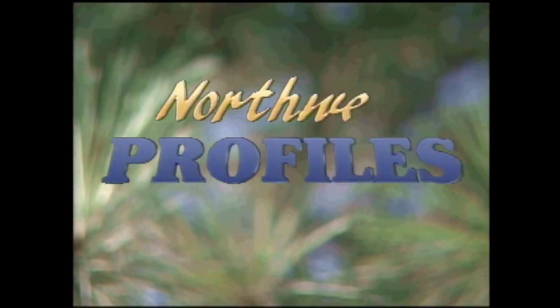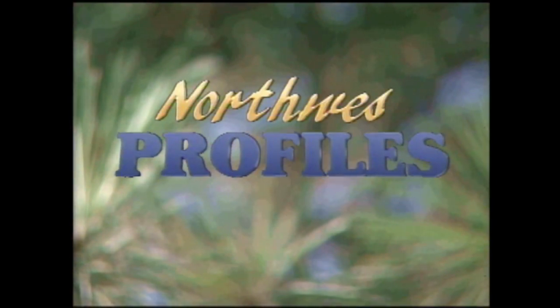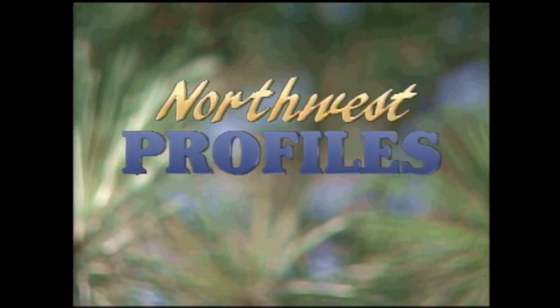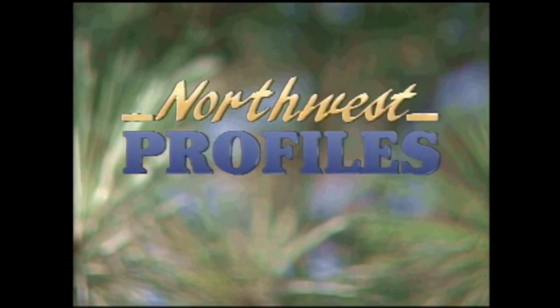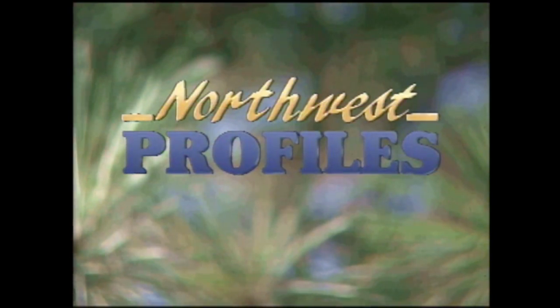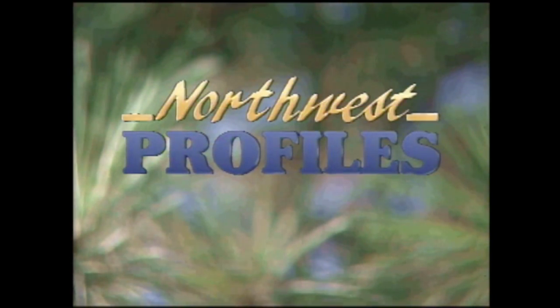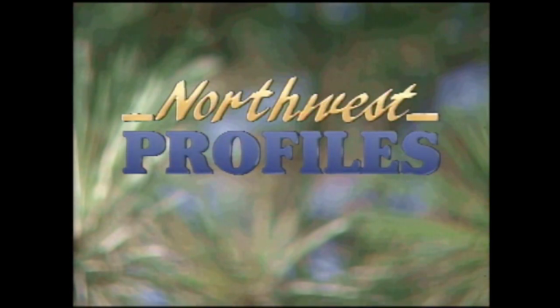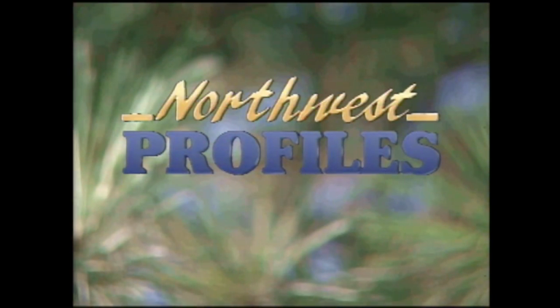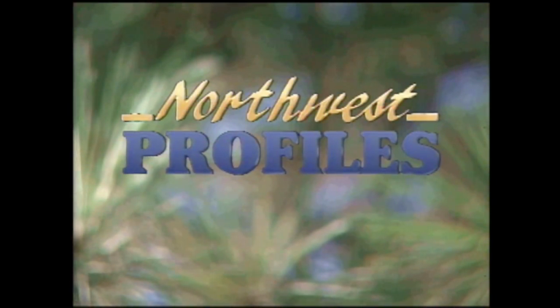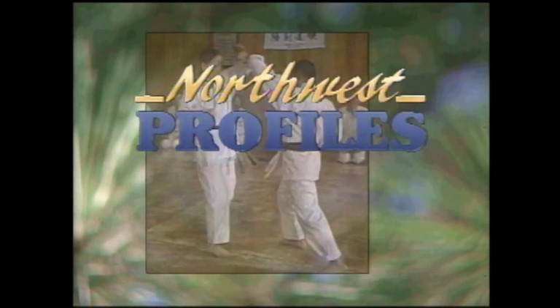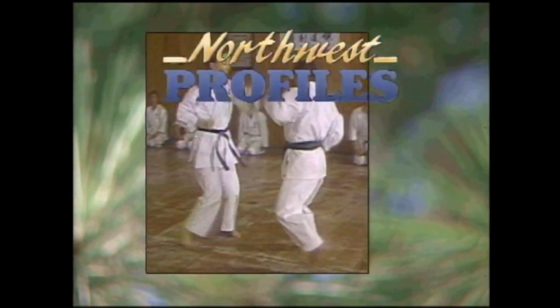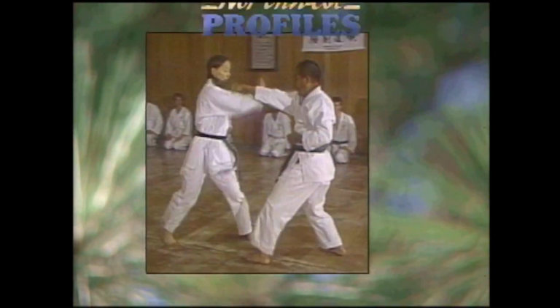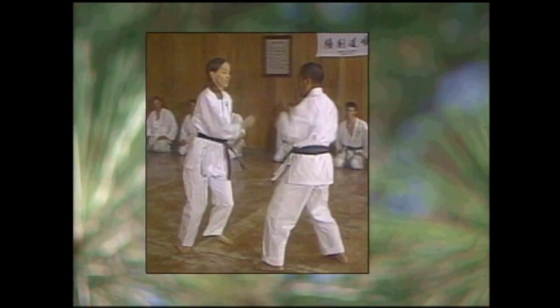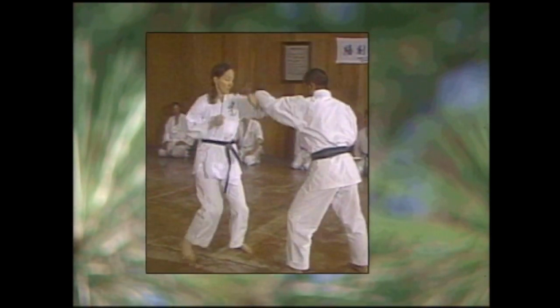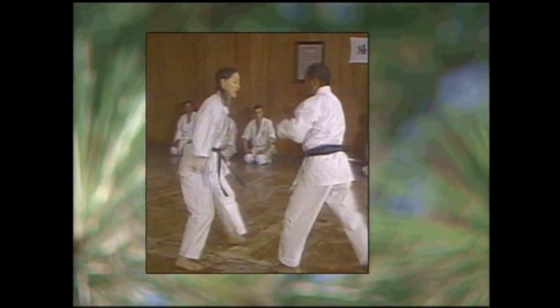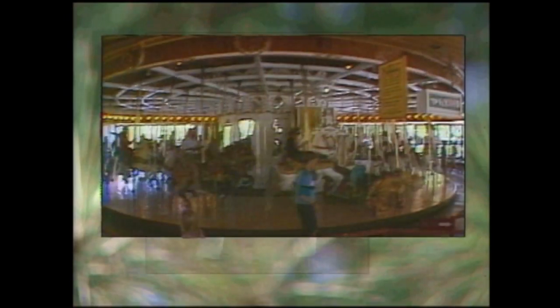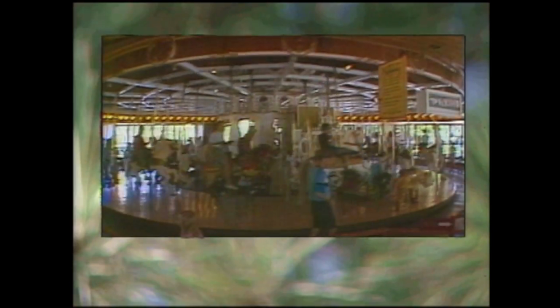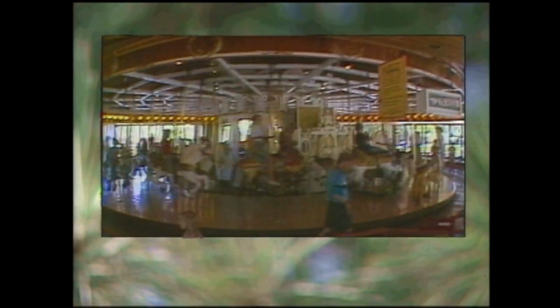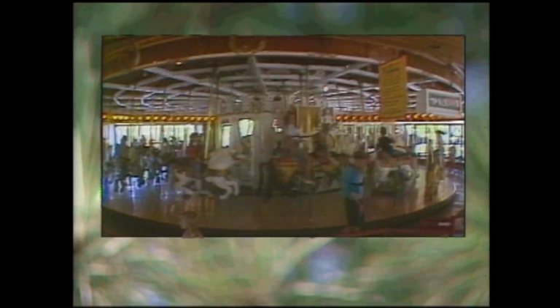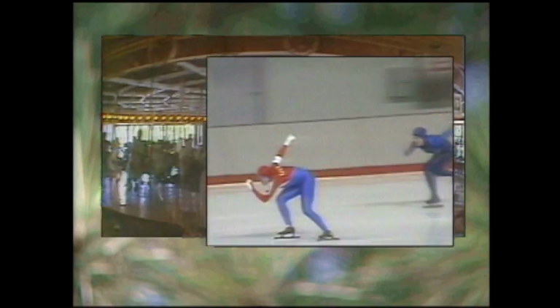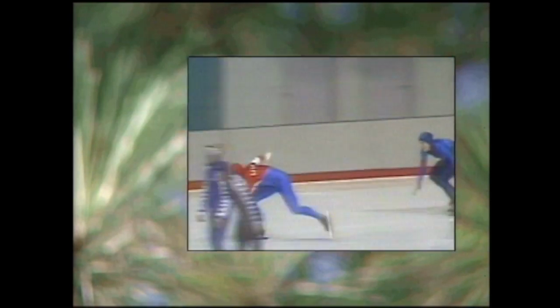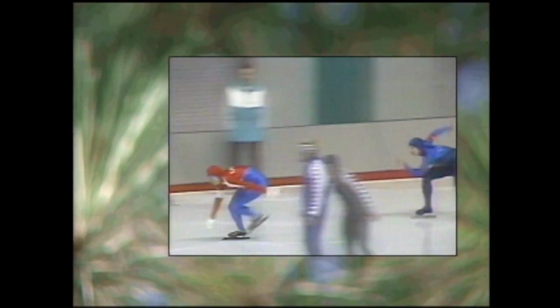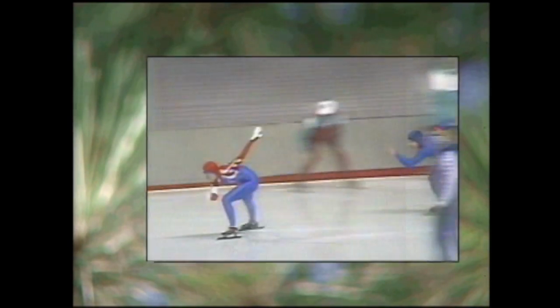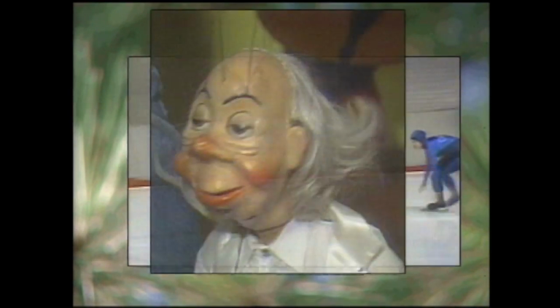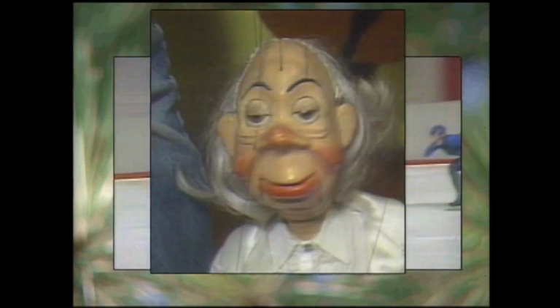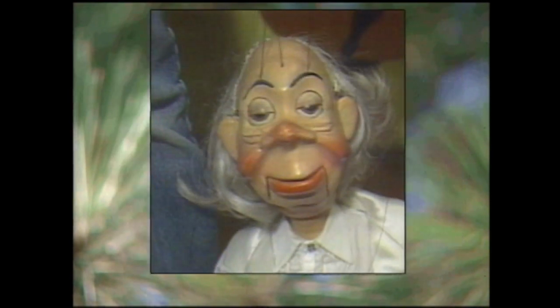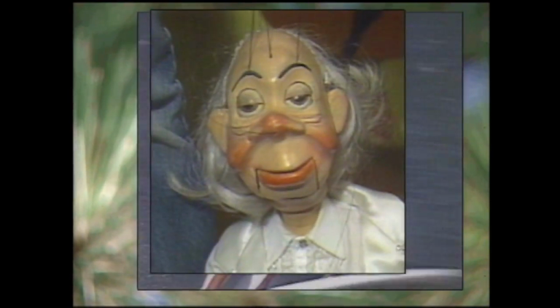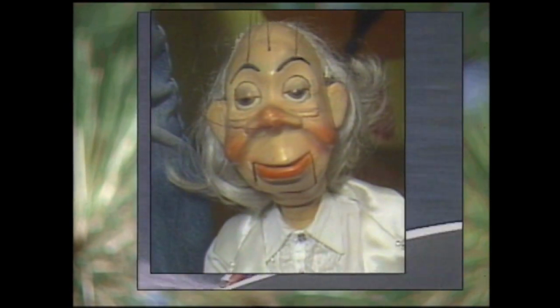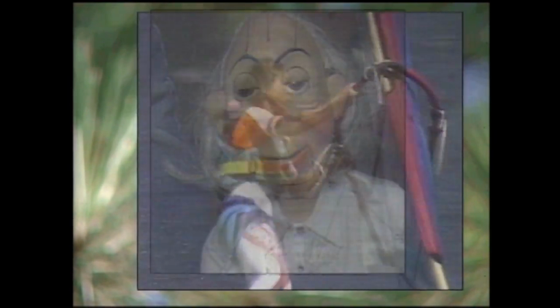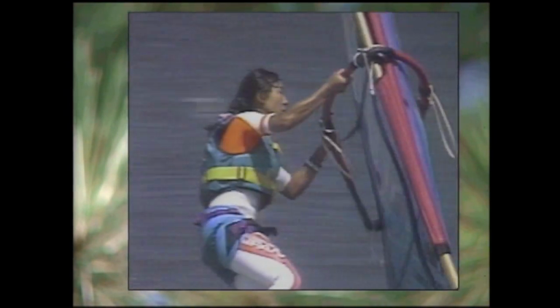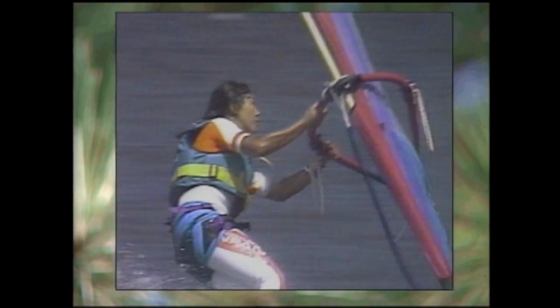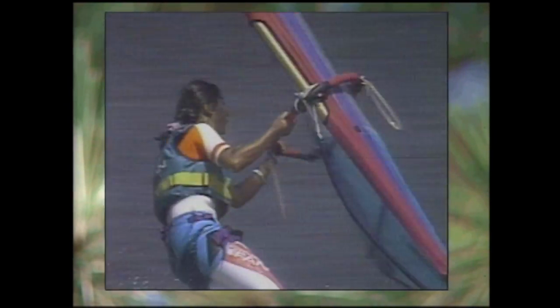Welcome to Northwest Profiles — a look at people, places, and events of interest in the Inland Northwest.